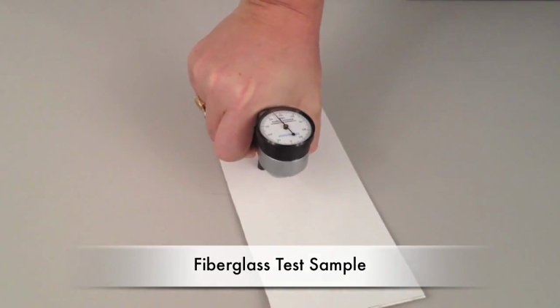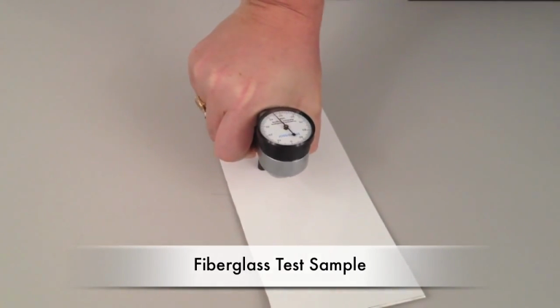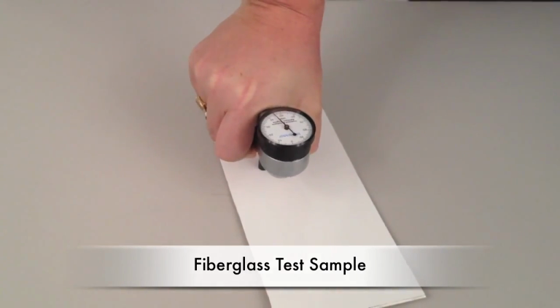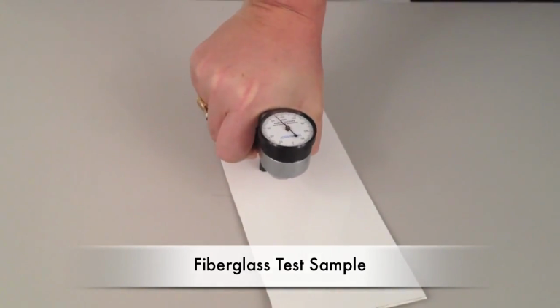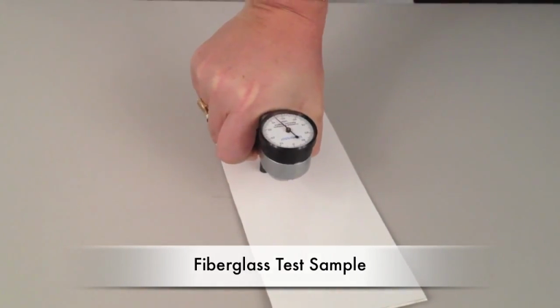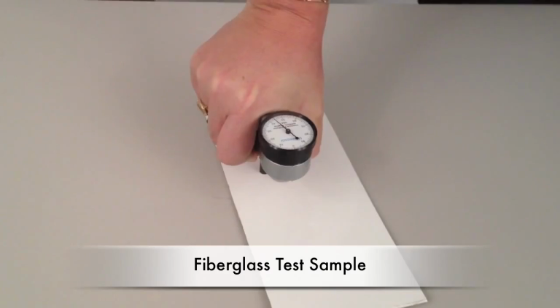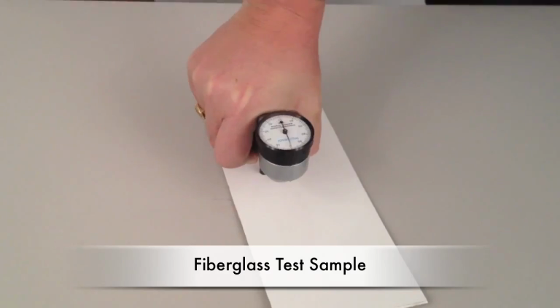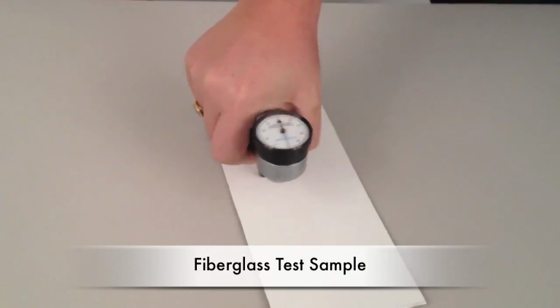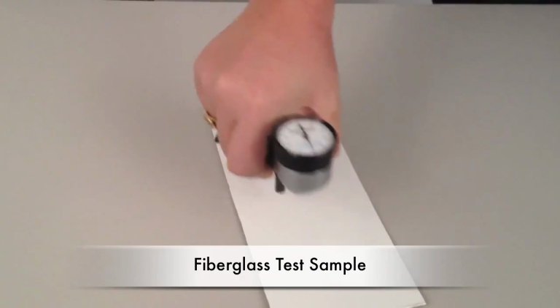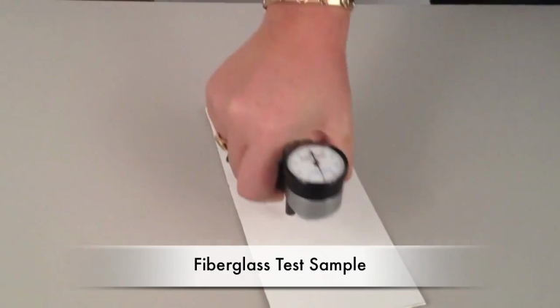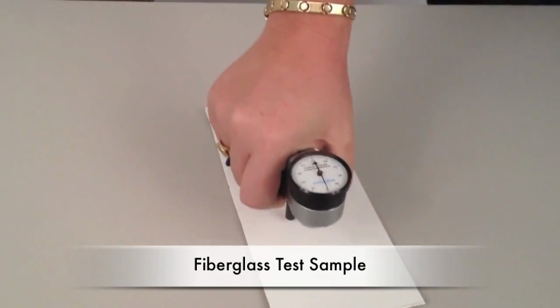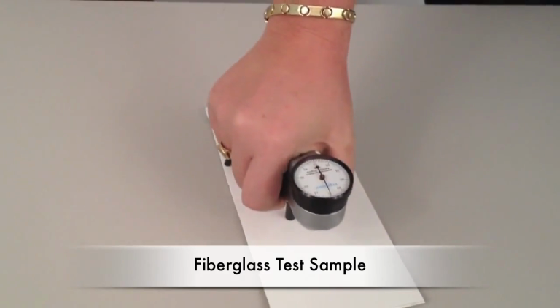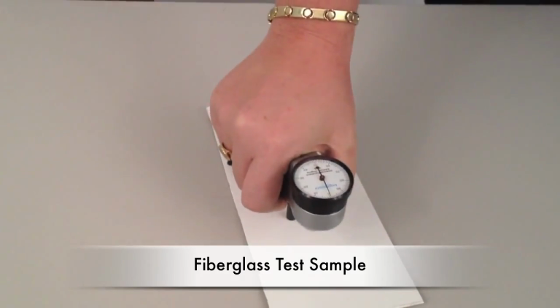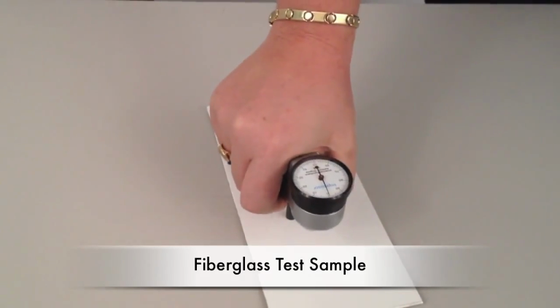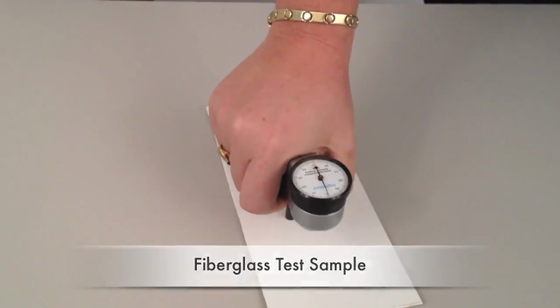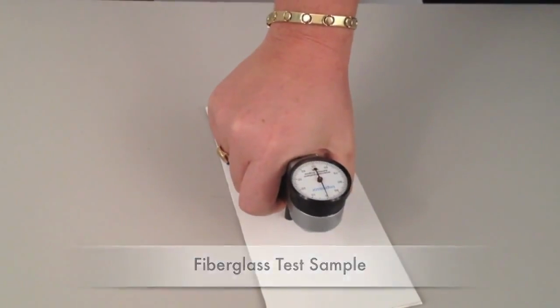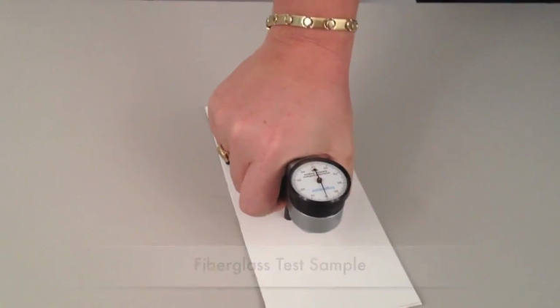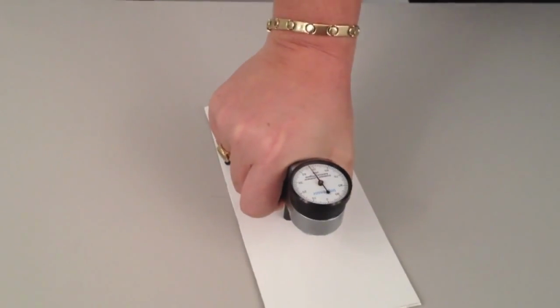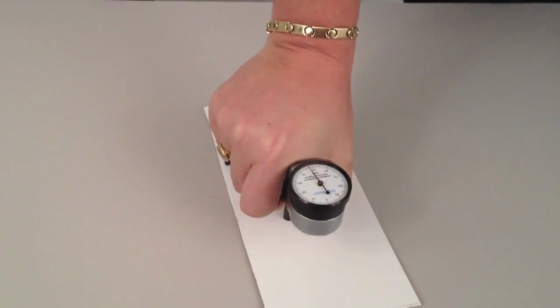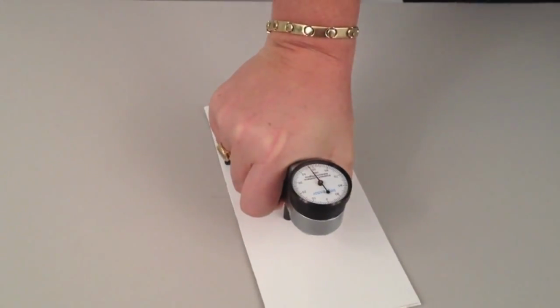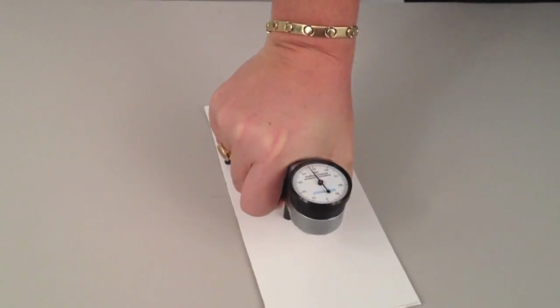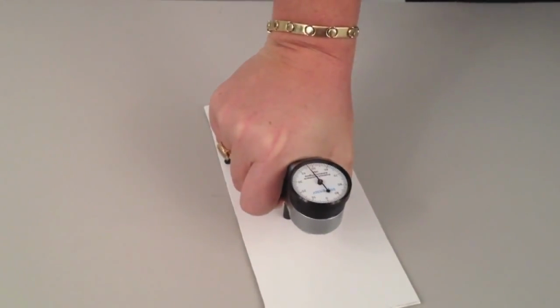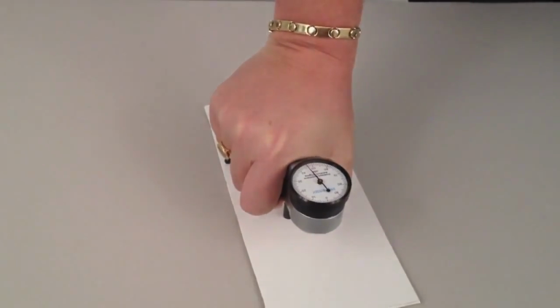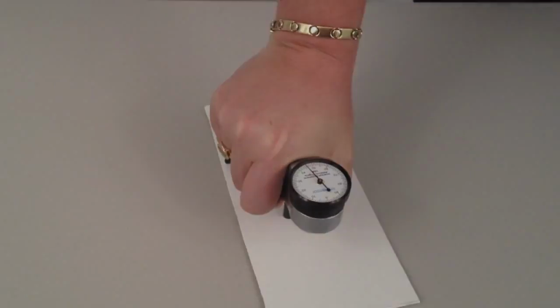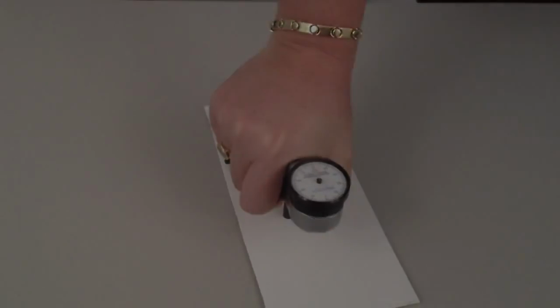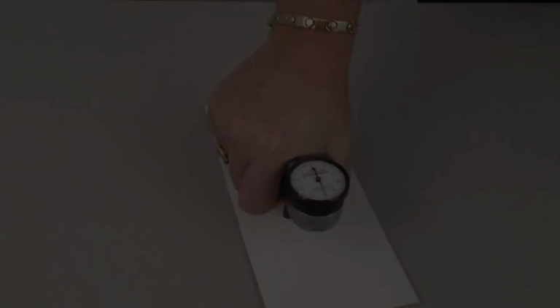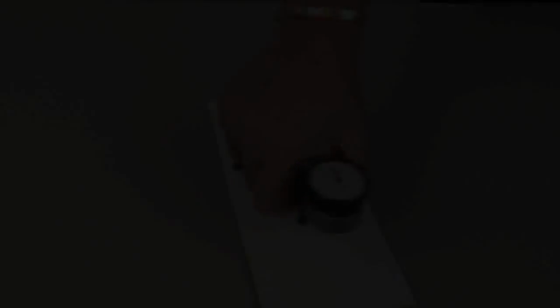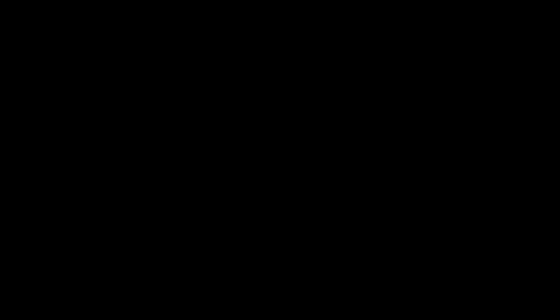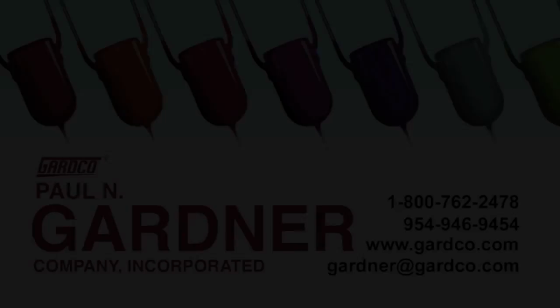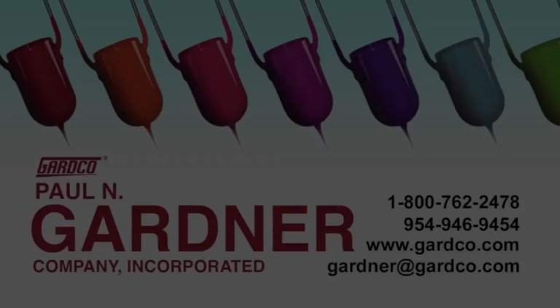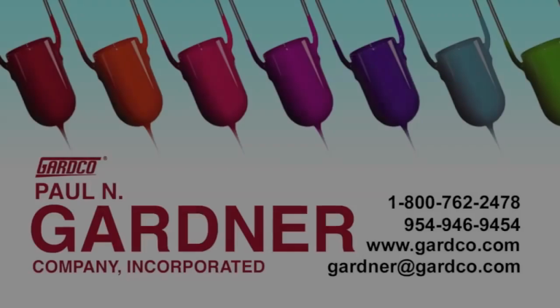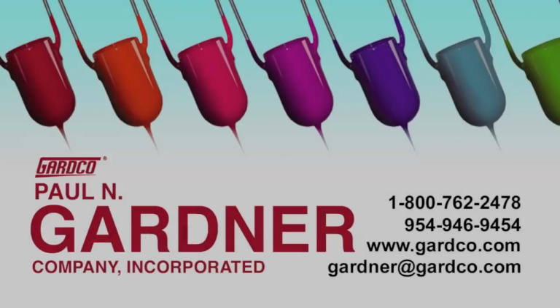For more information on this instrument, visit our website at guardco.com.